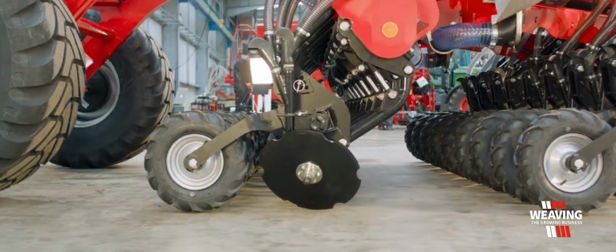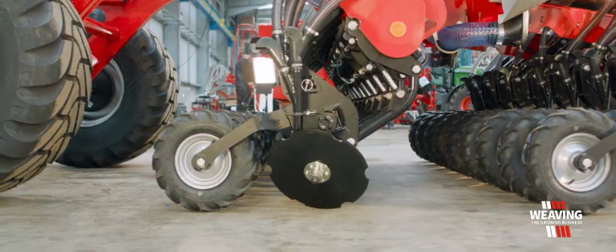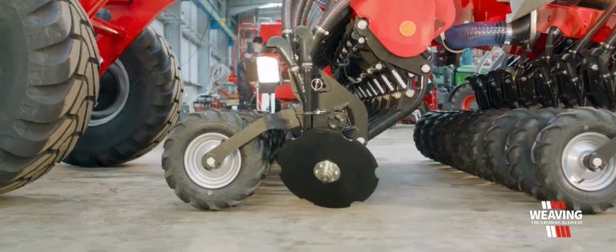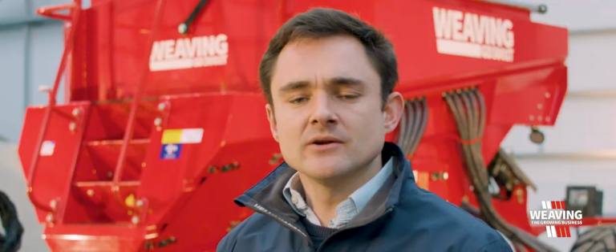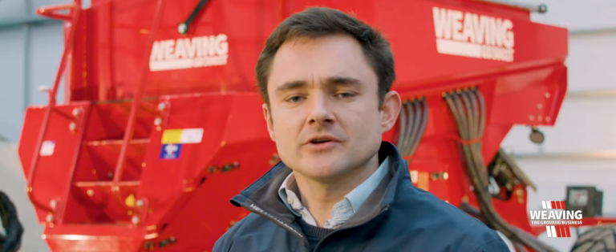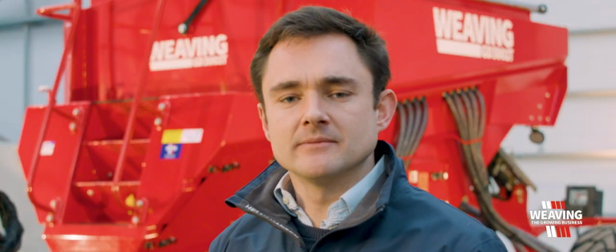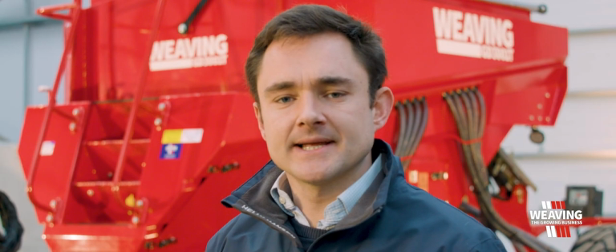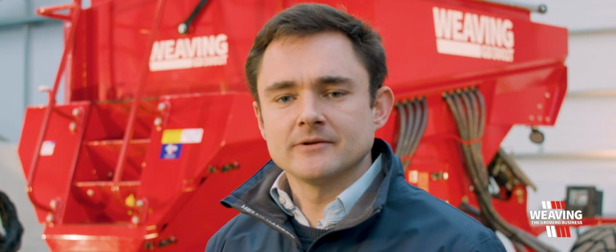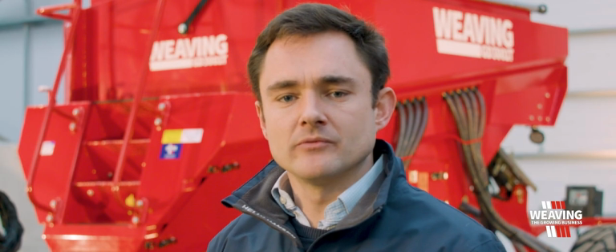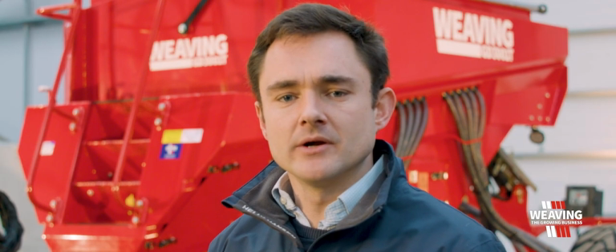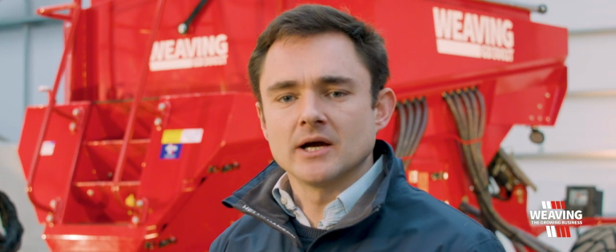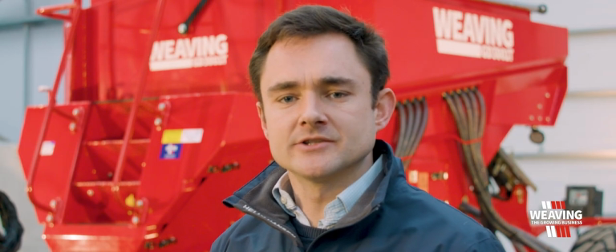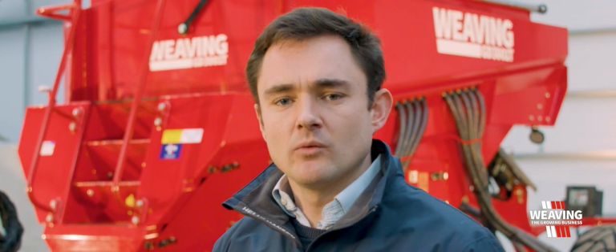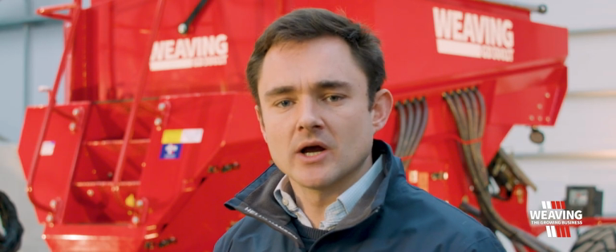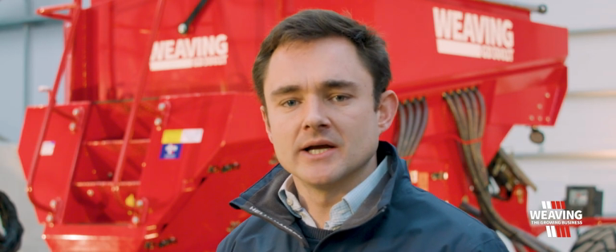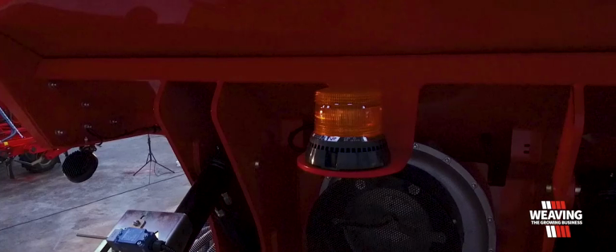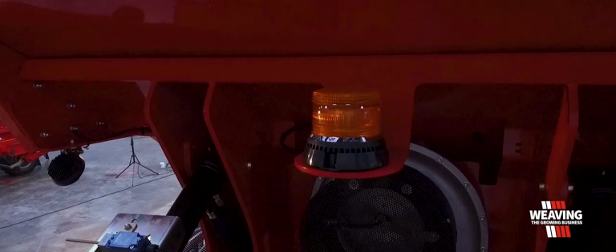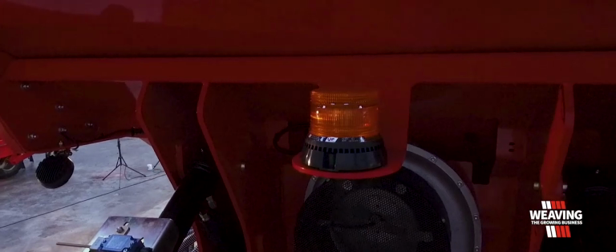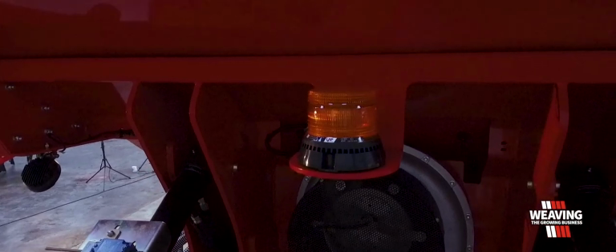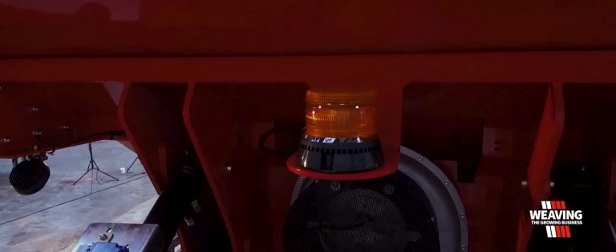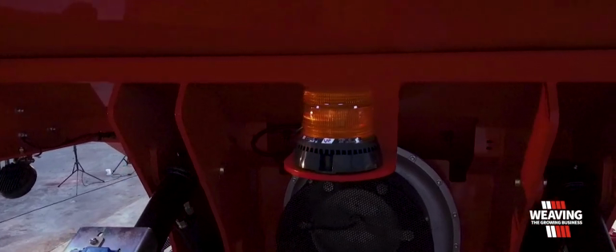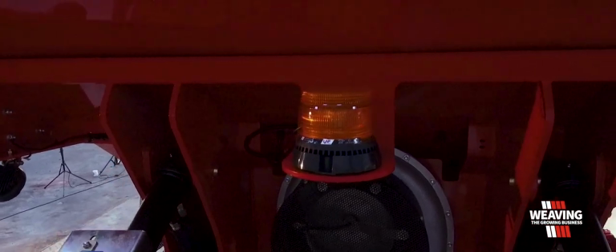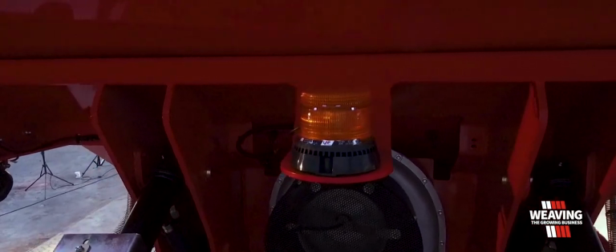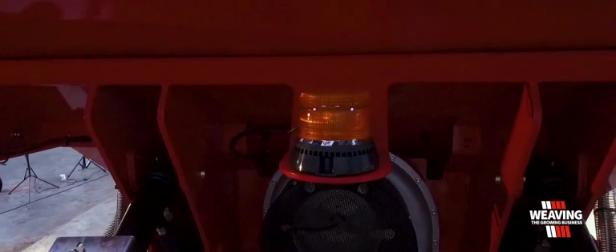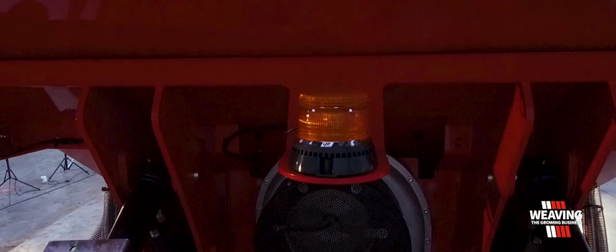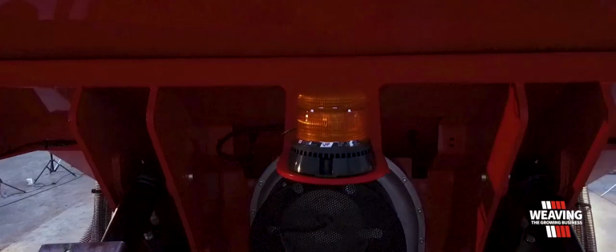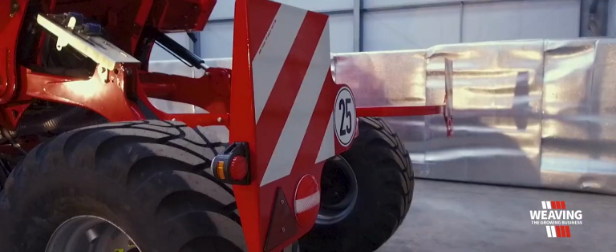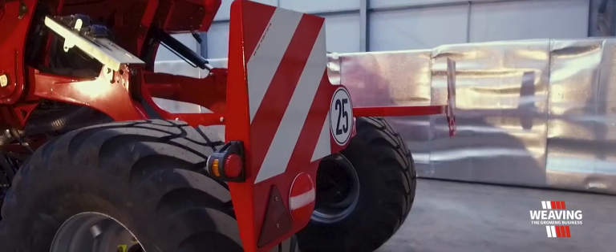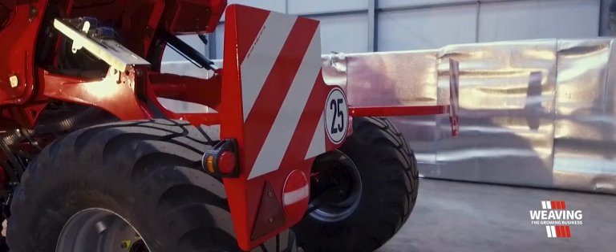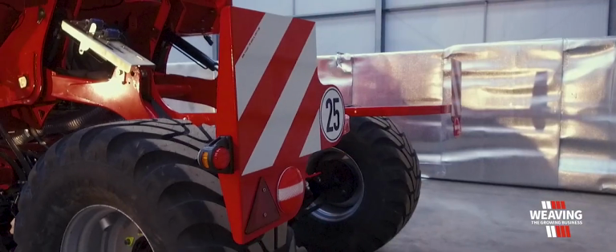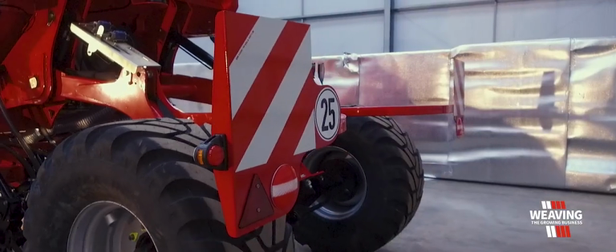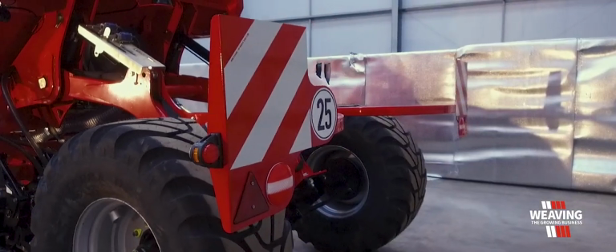The machine also comes standard with road lights, work lights, and also a hopper light so you can see inside the tank when it's dark.